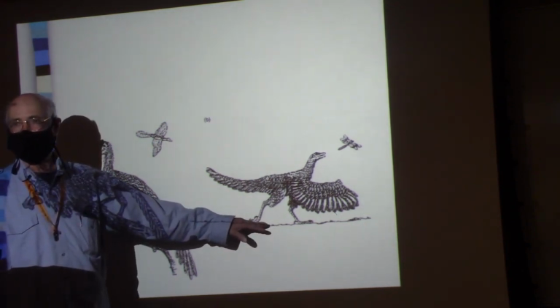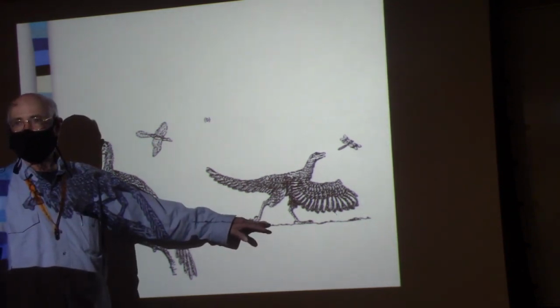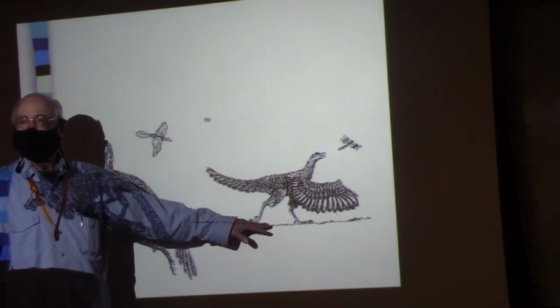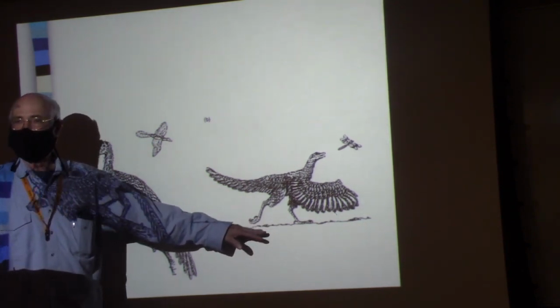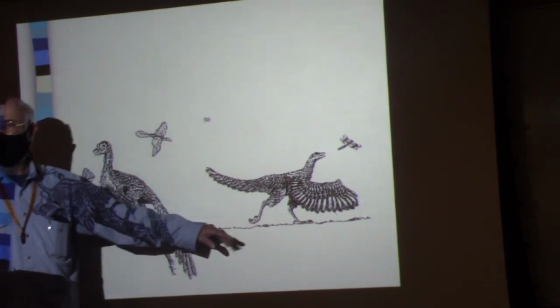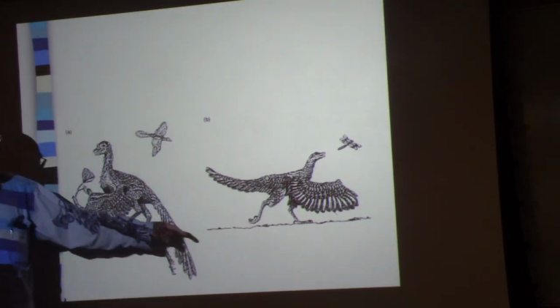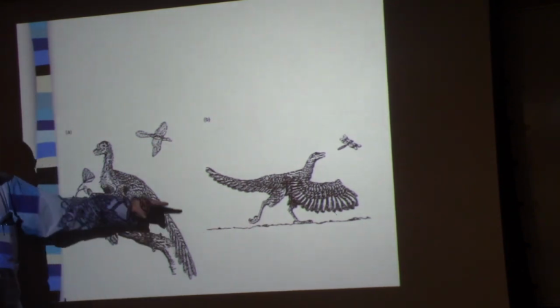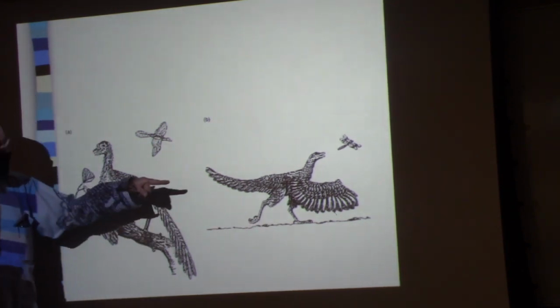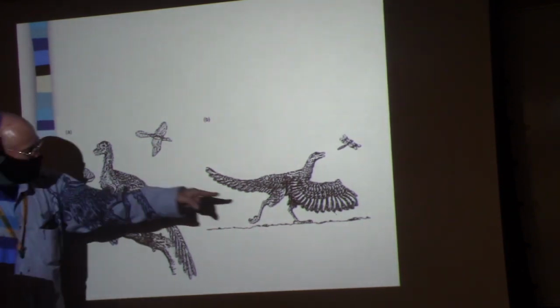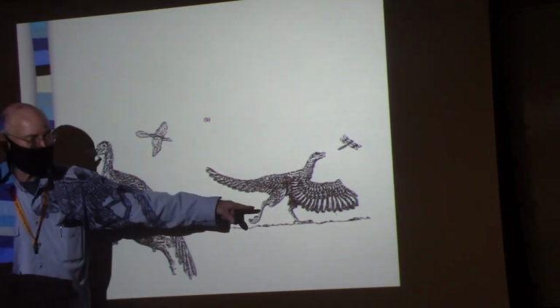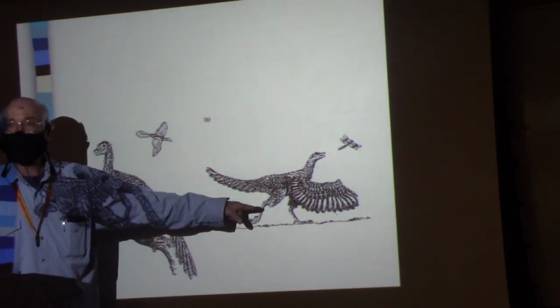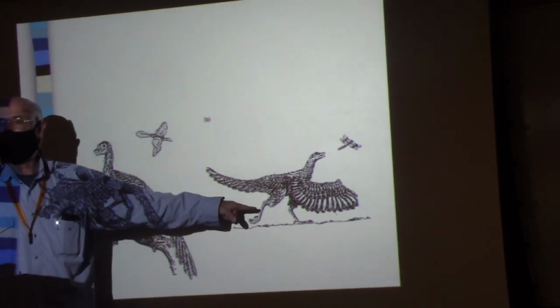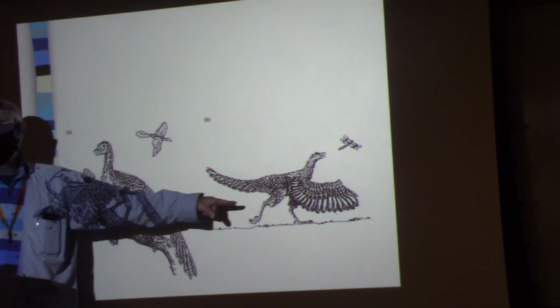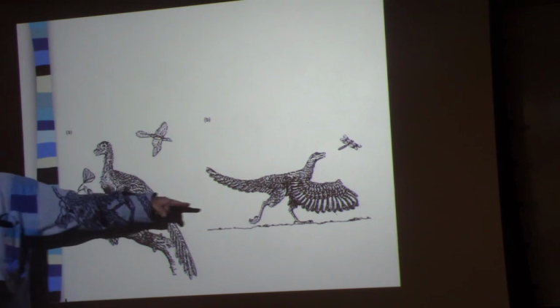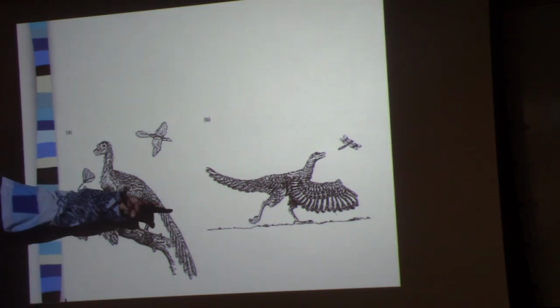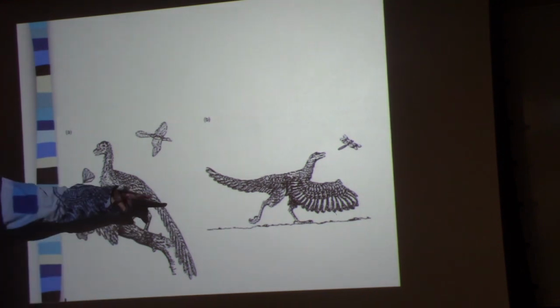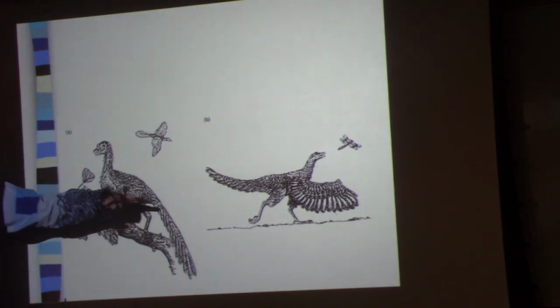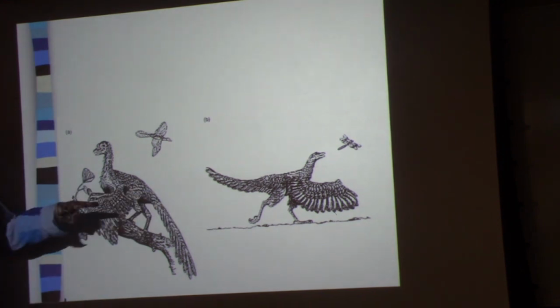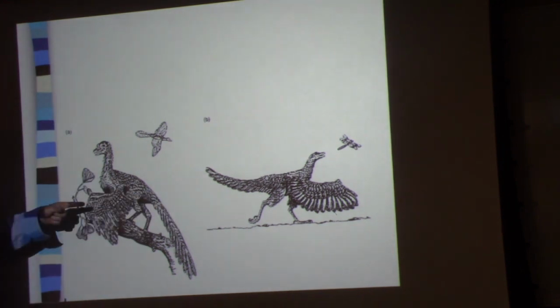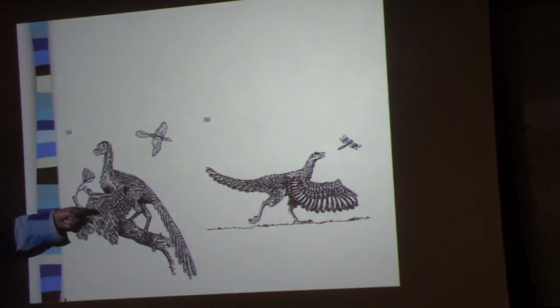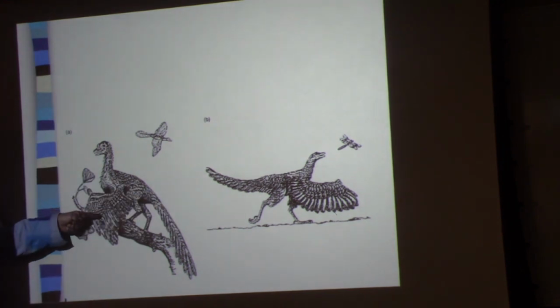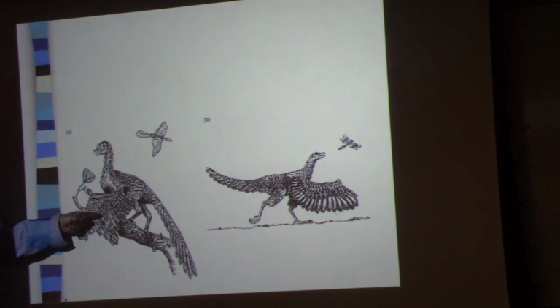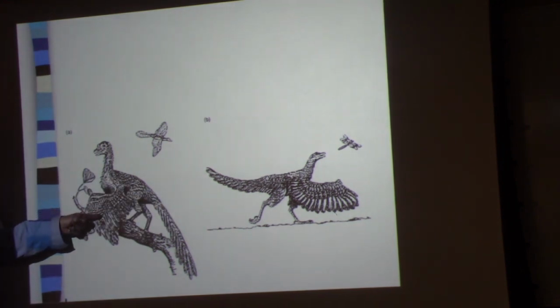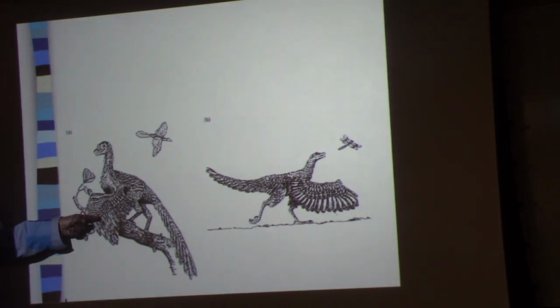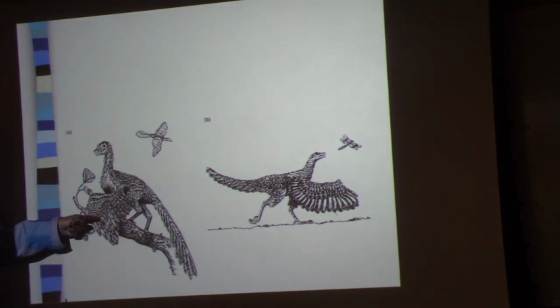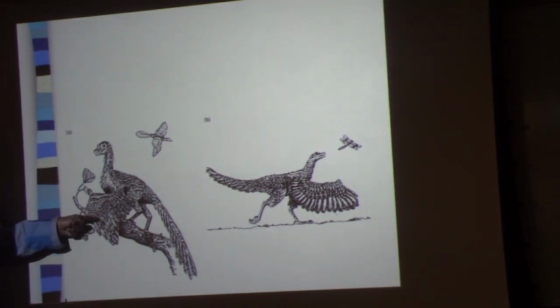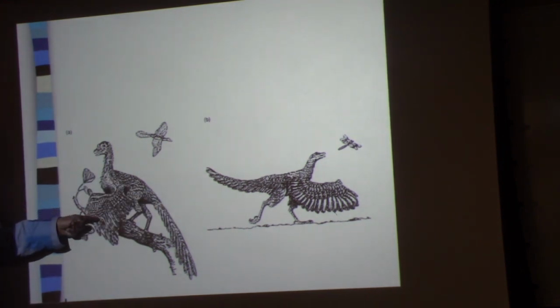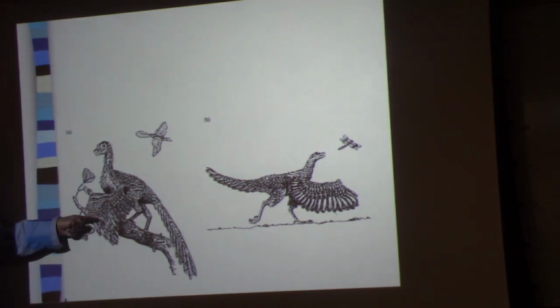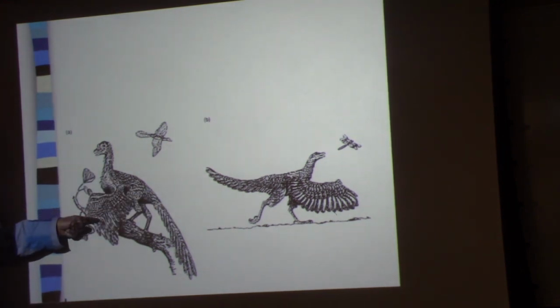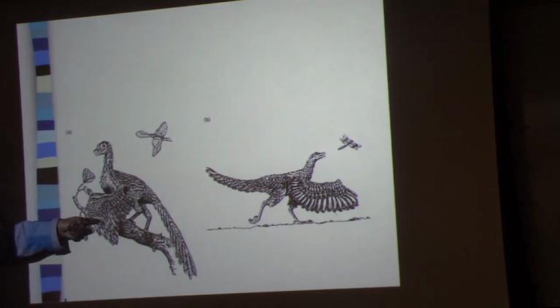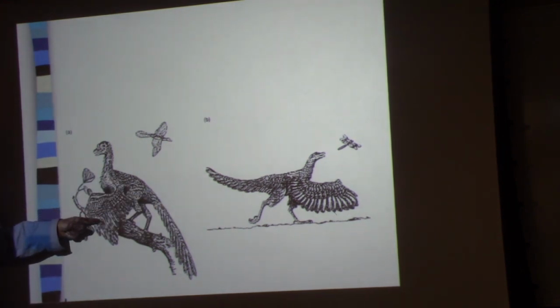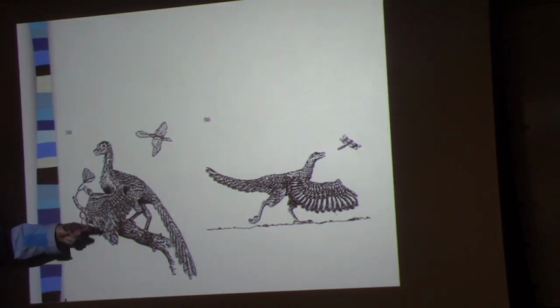And yet the dinosaur people cling to the ground-up hypothesis, and the reason they do is because dinosaurs didn't get into trees.